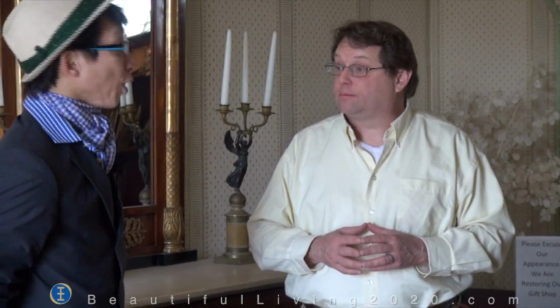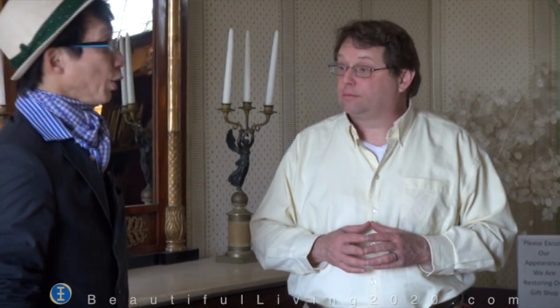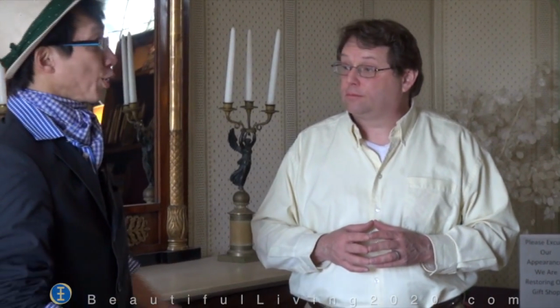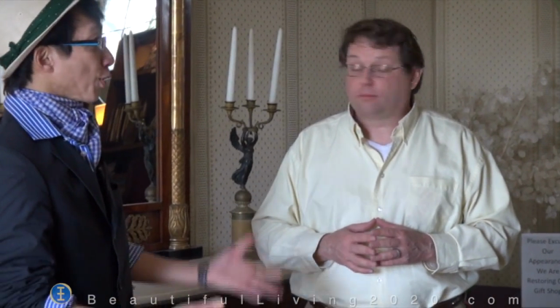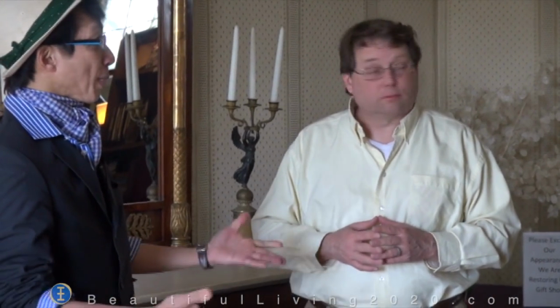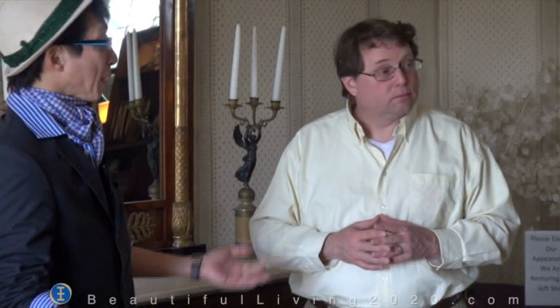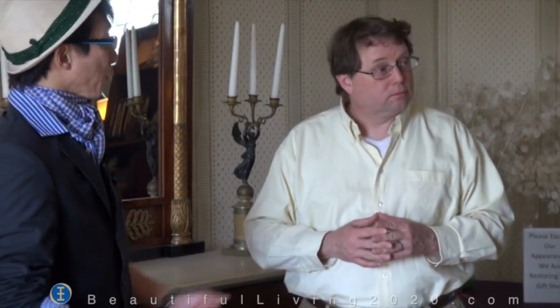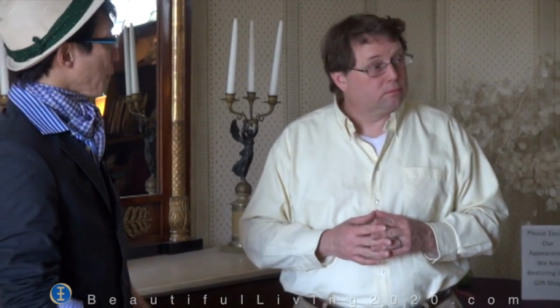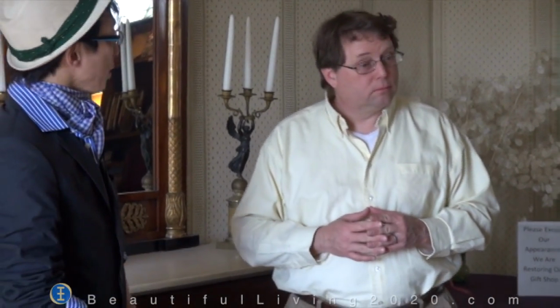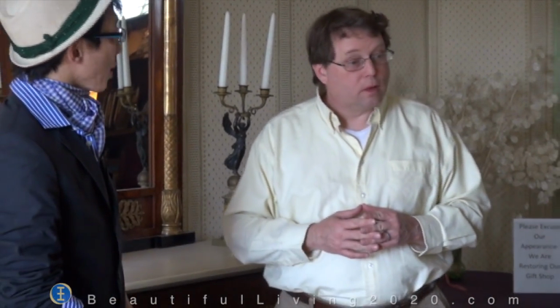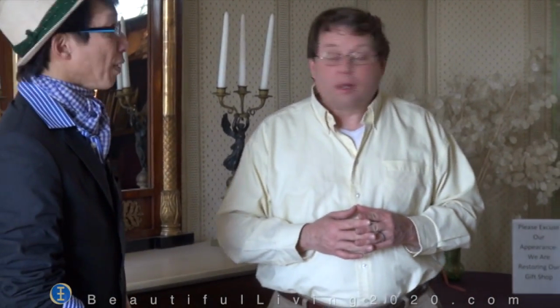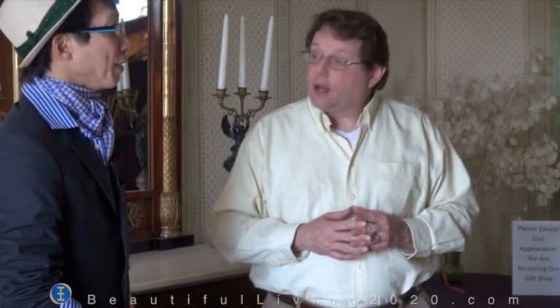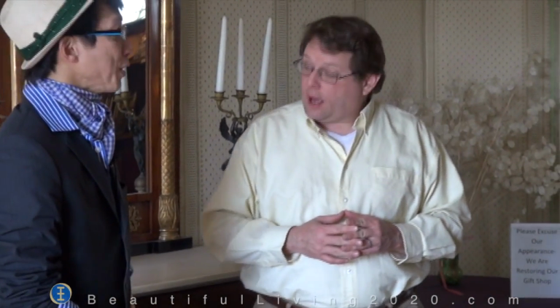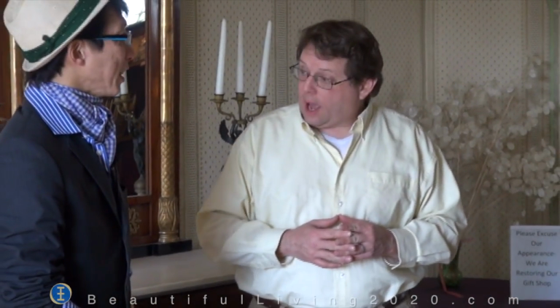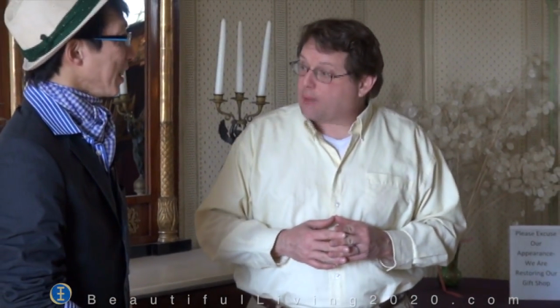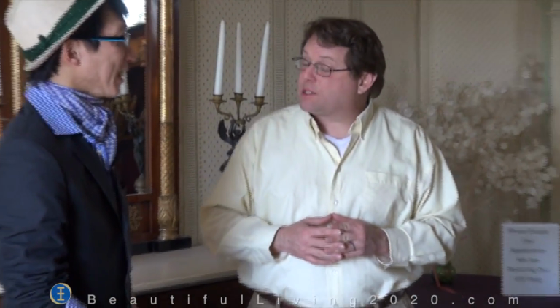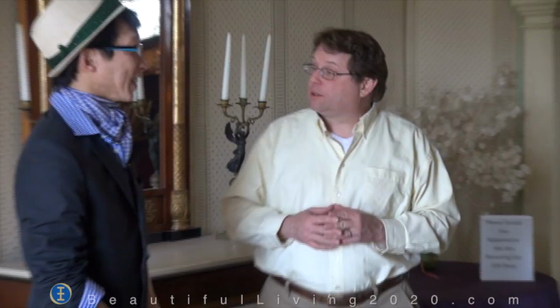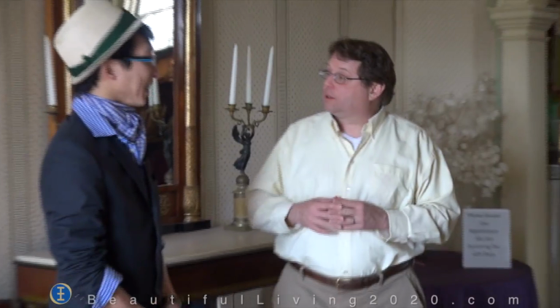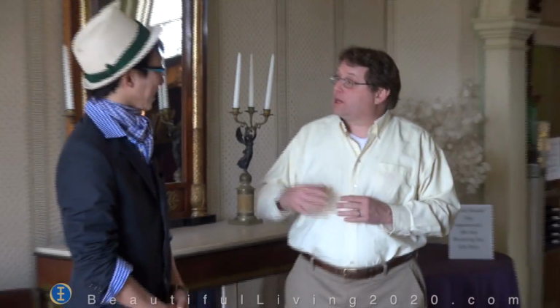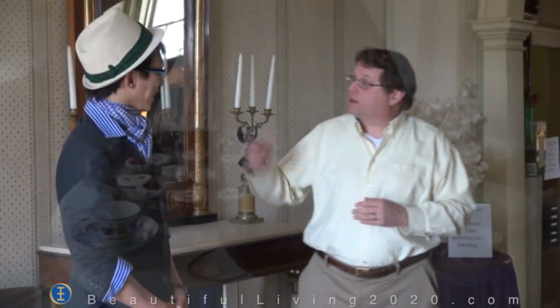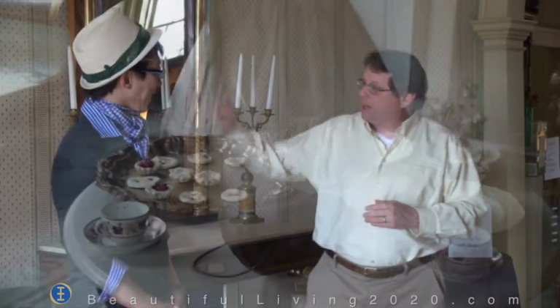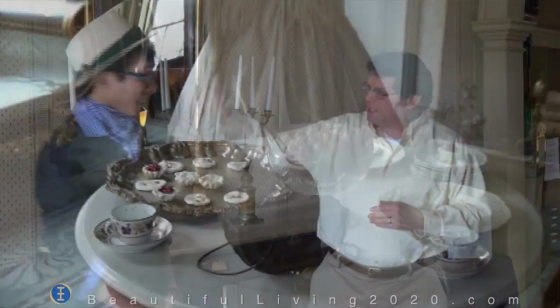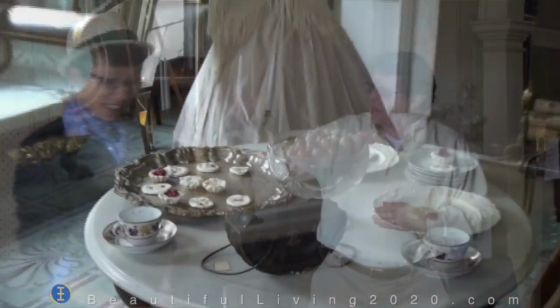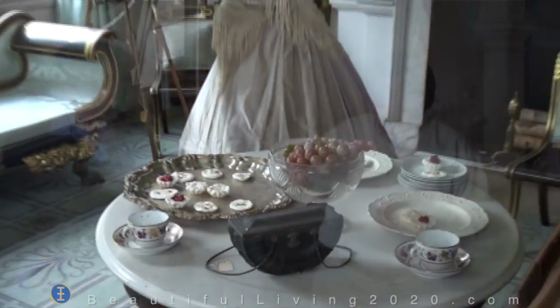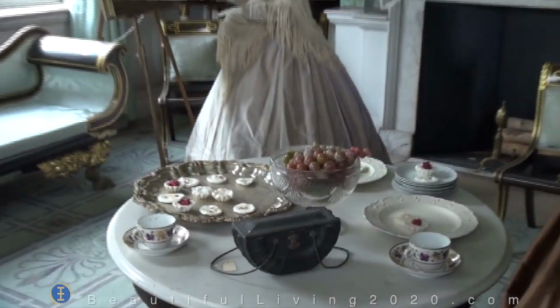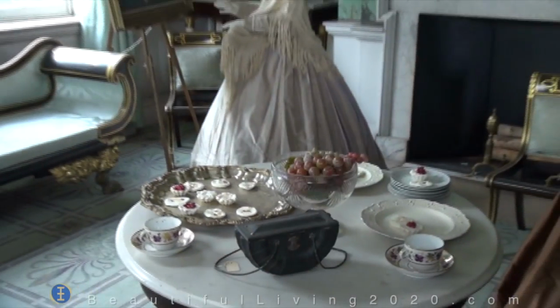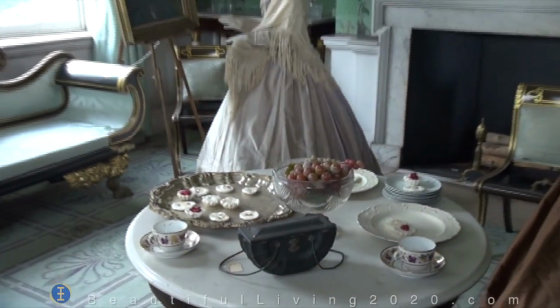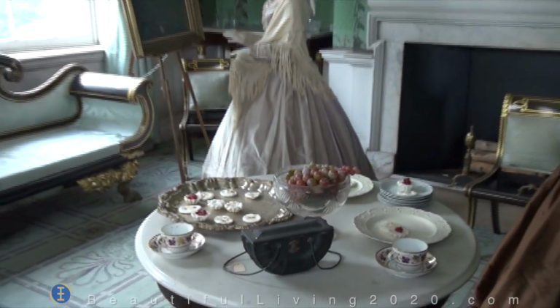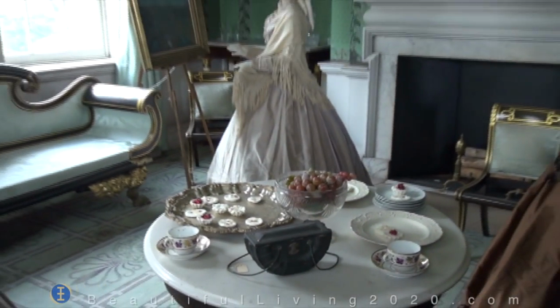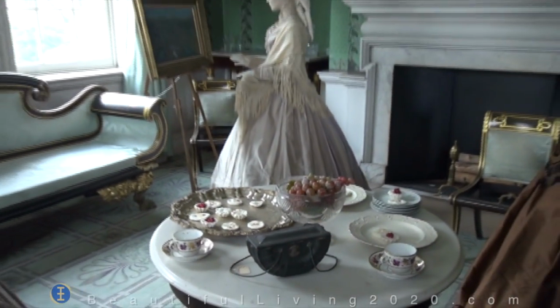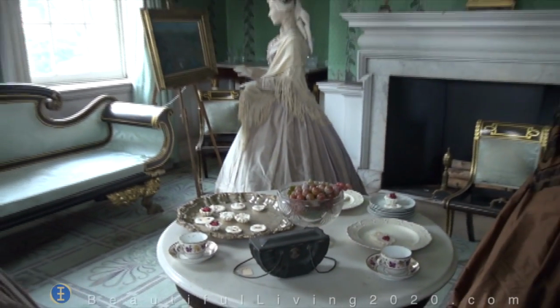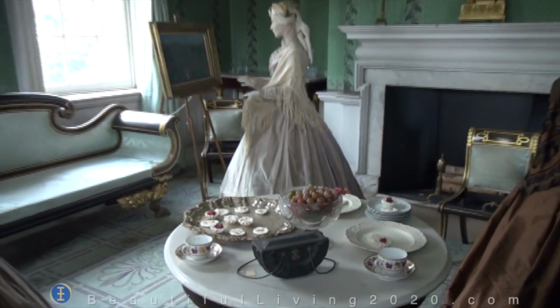Could you show some of the rooms to our viewers? Absolutely. Let's take a look at our parlor.